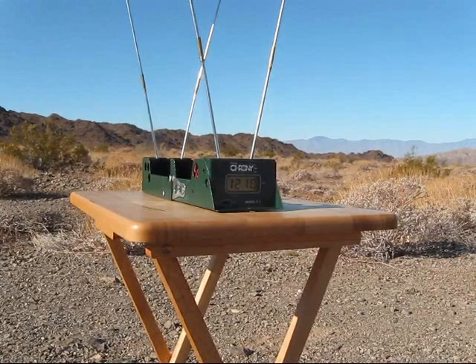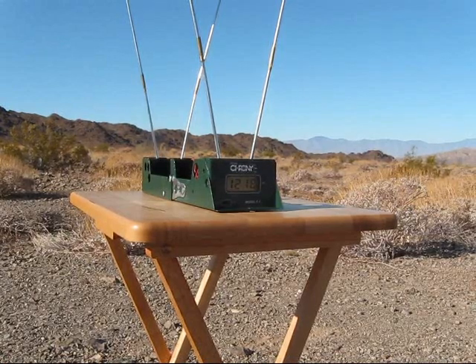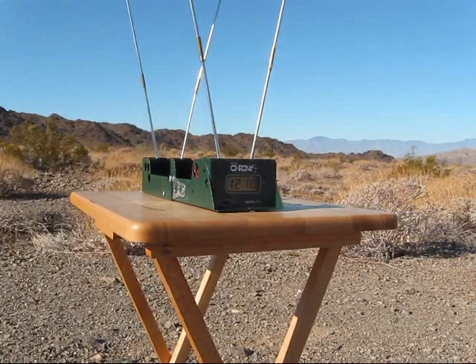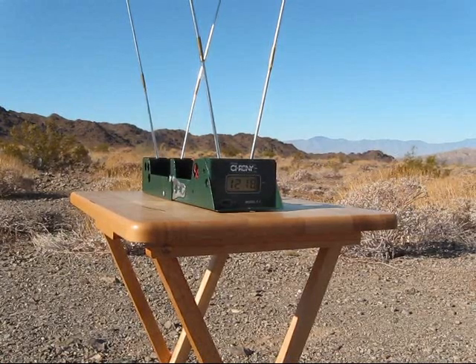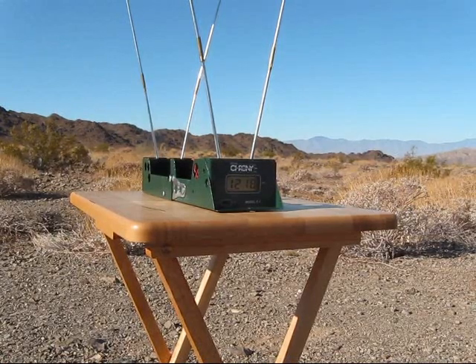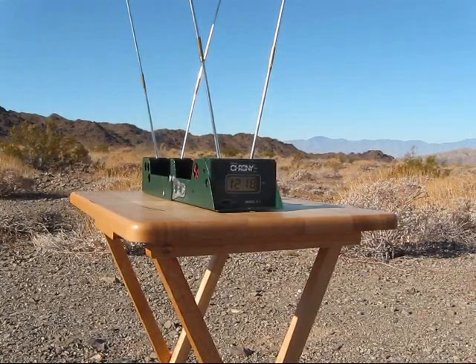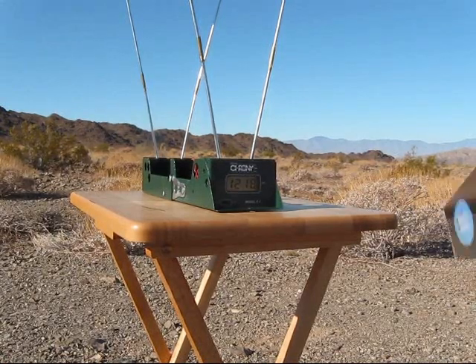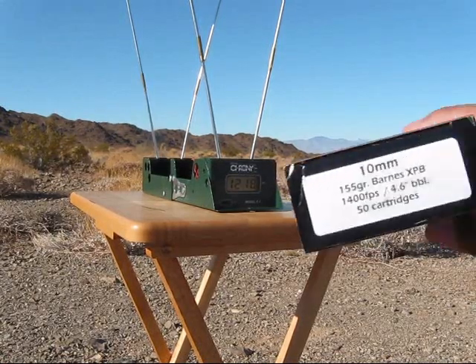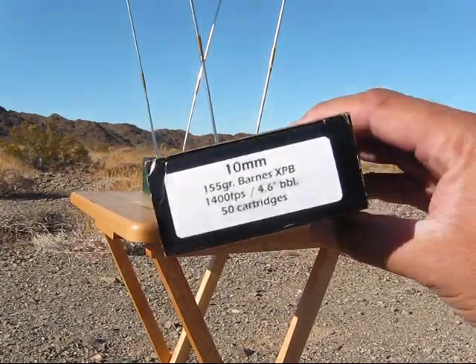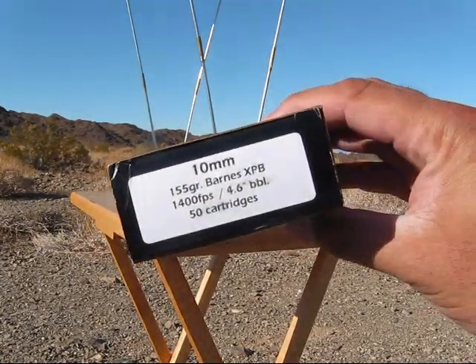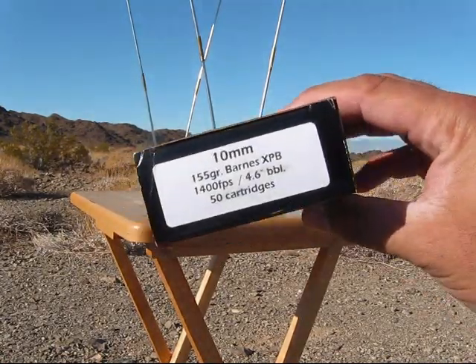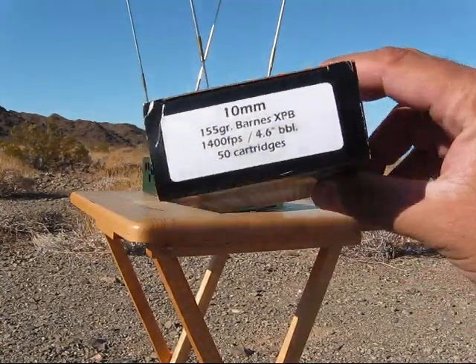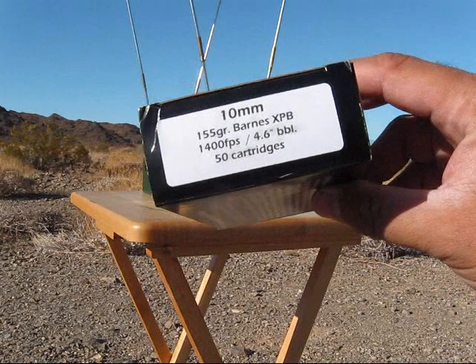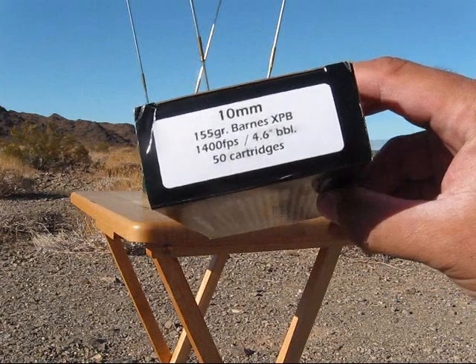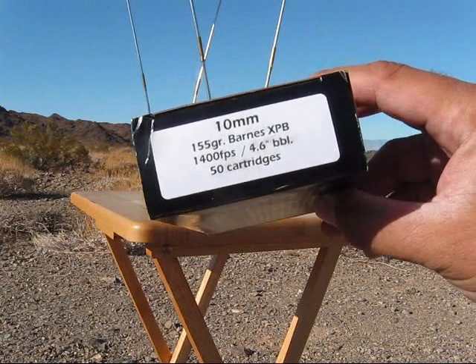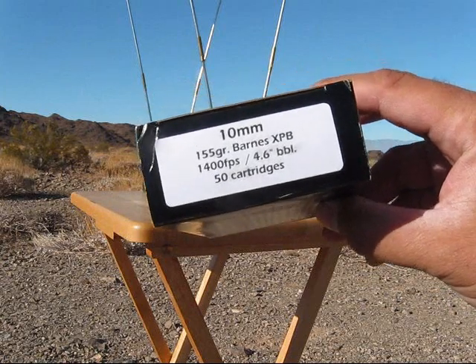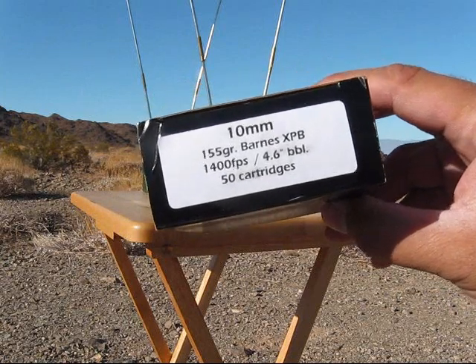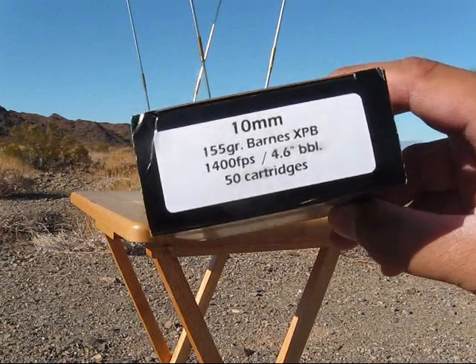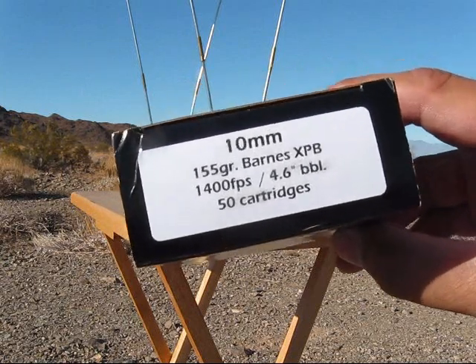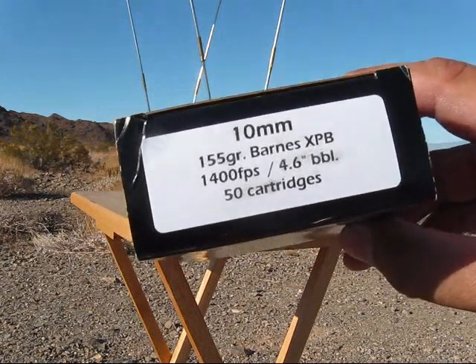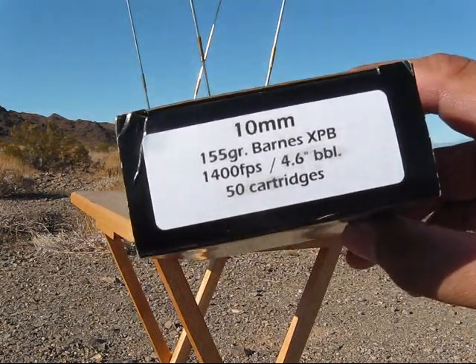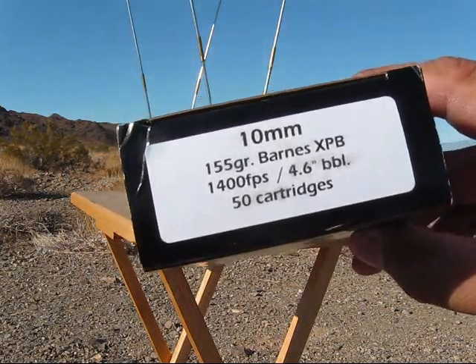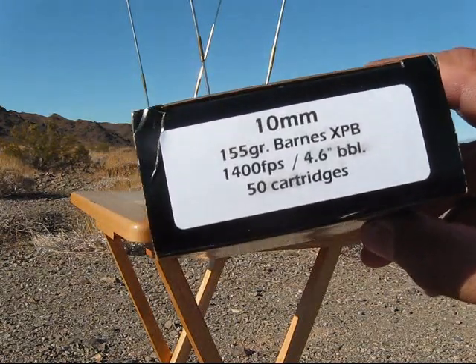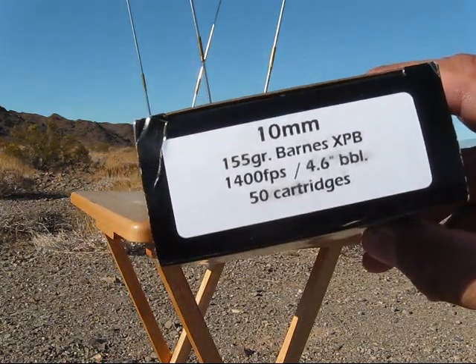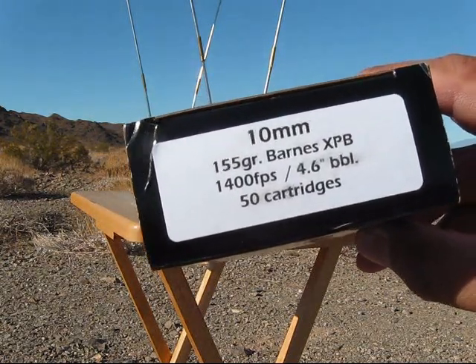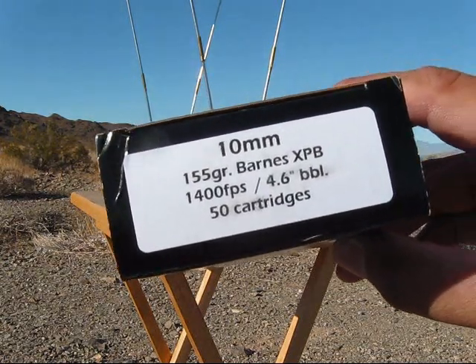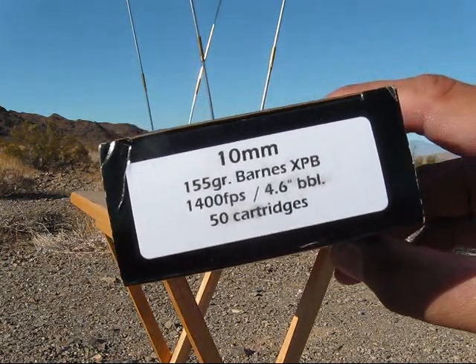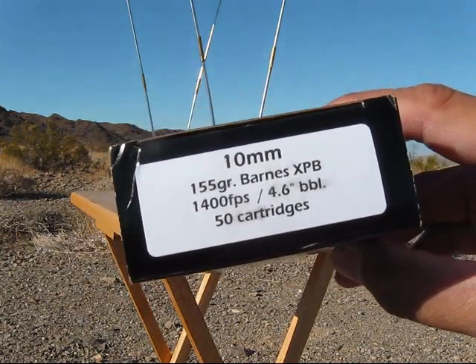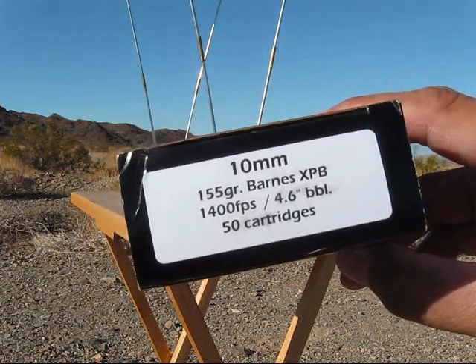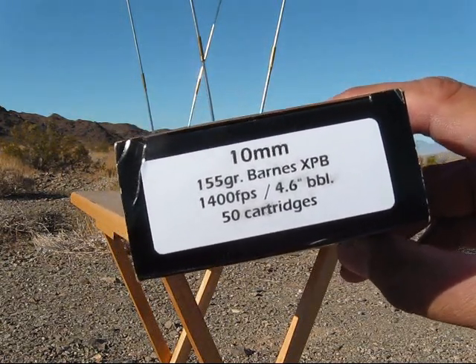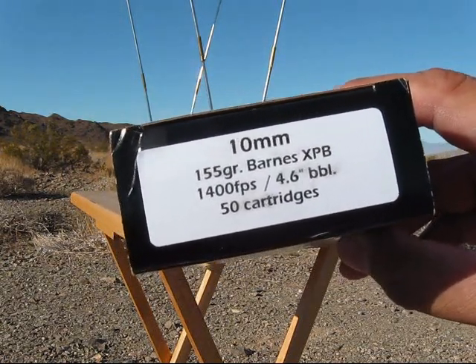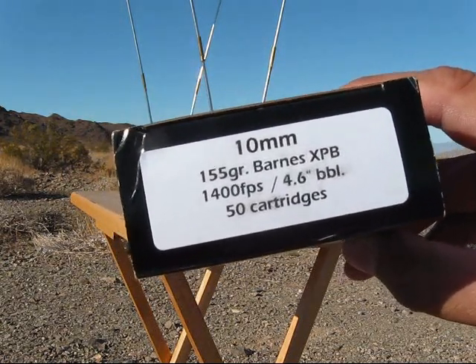All right. Last today is going to be the Double Tap, 155 grain Barnes XPB.